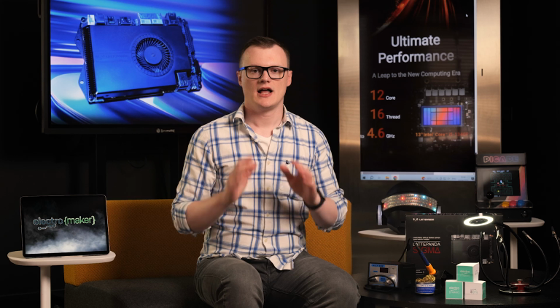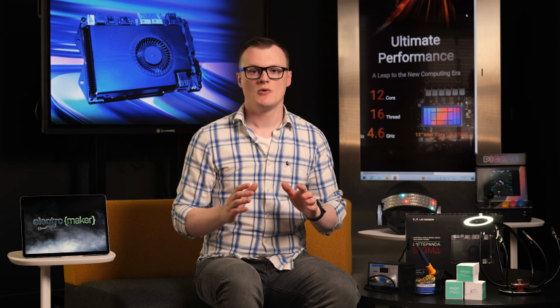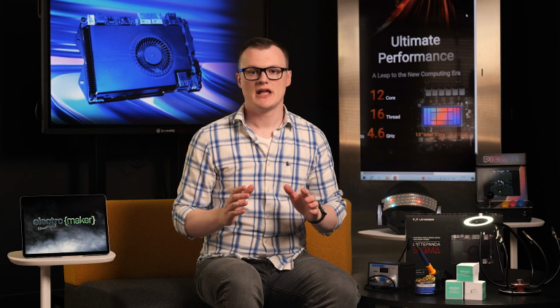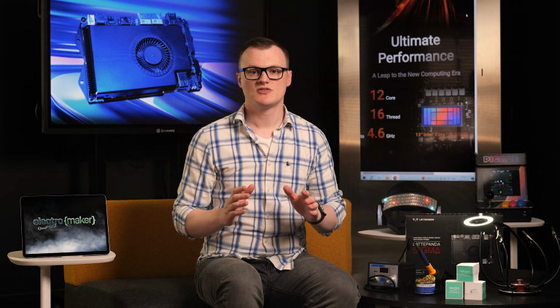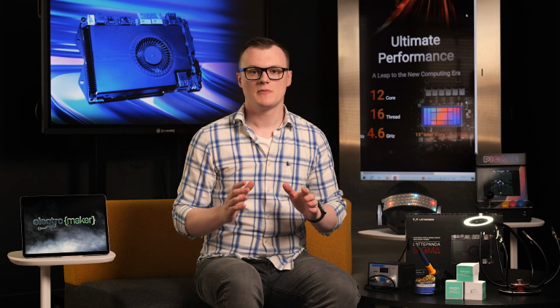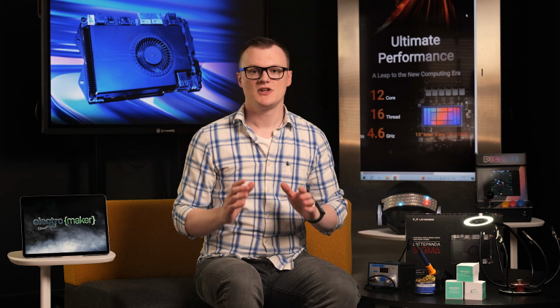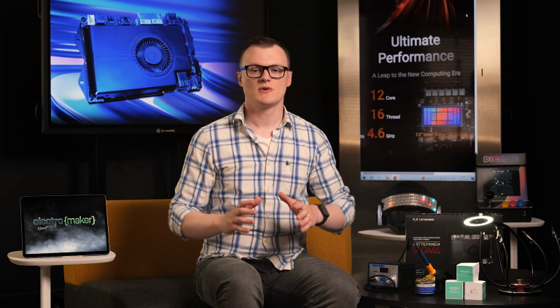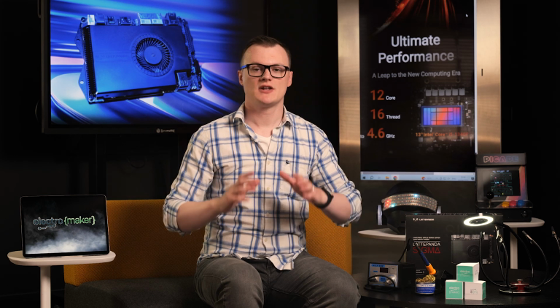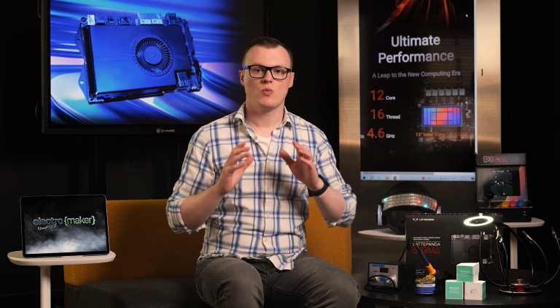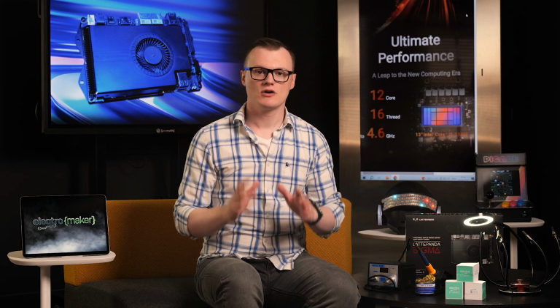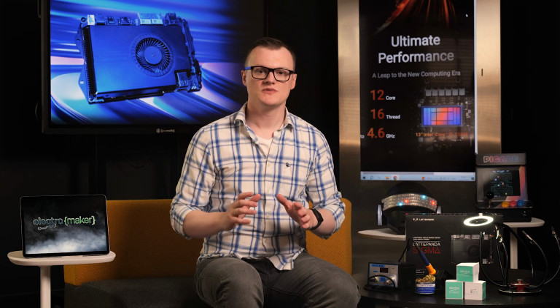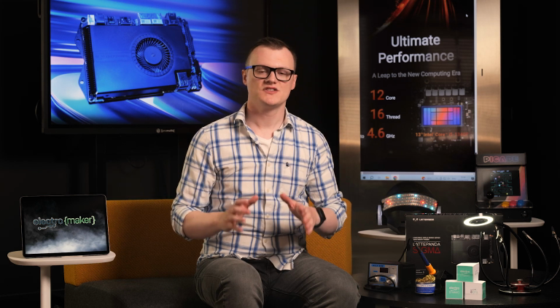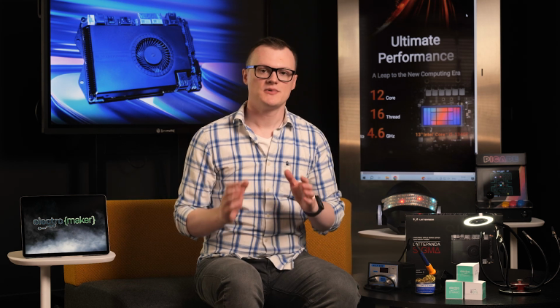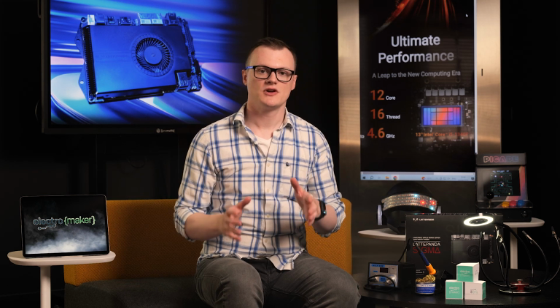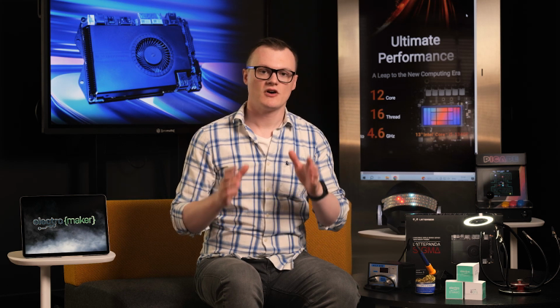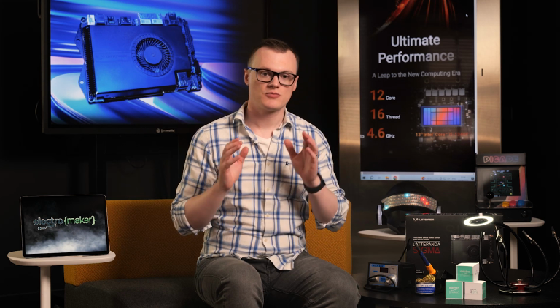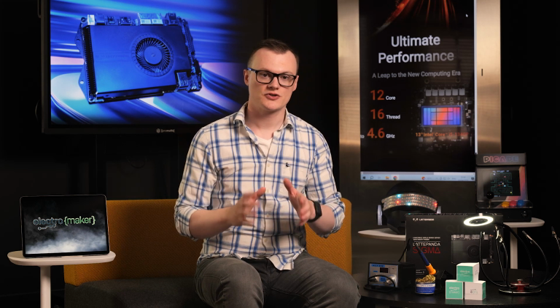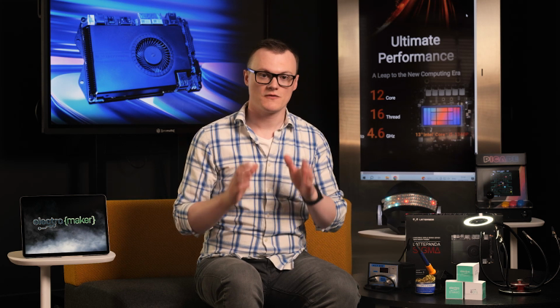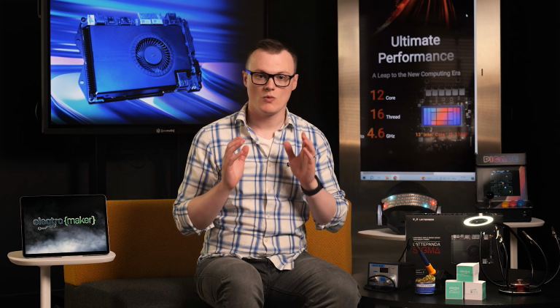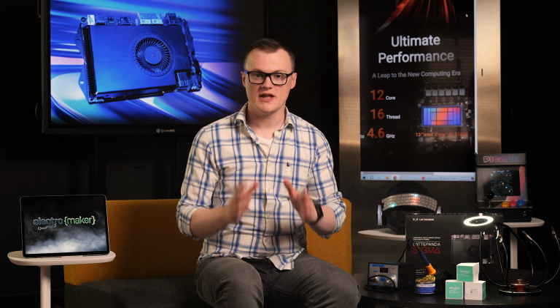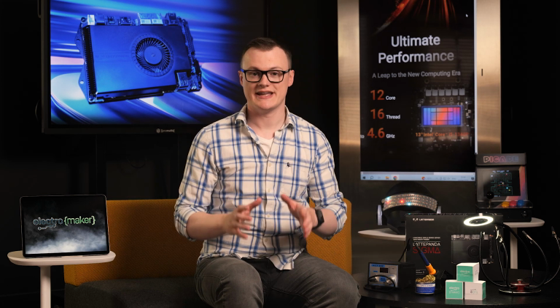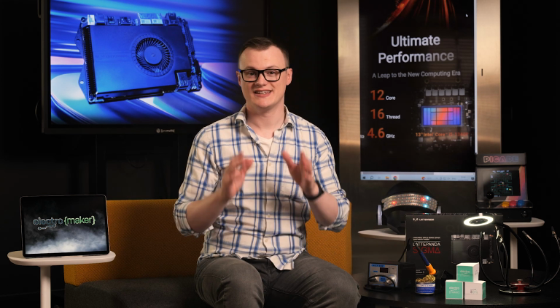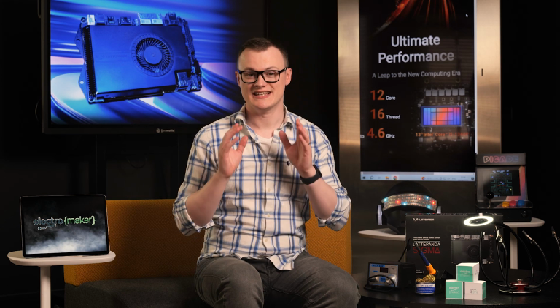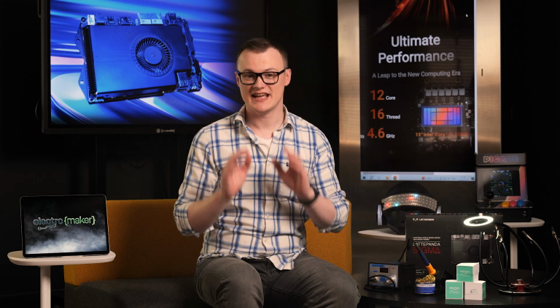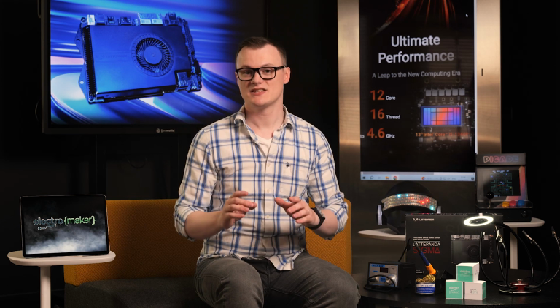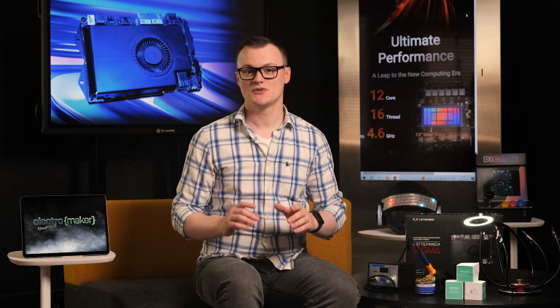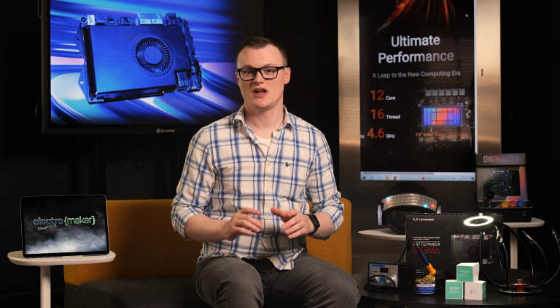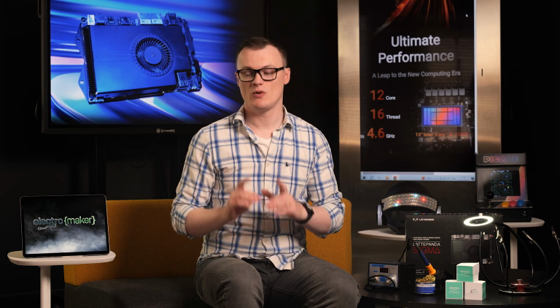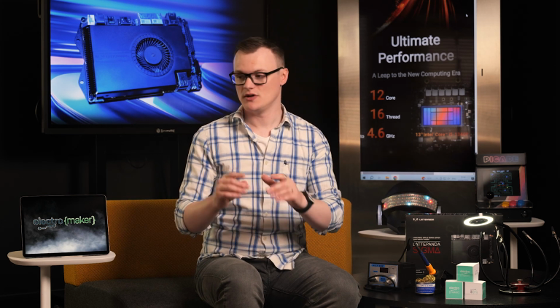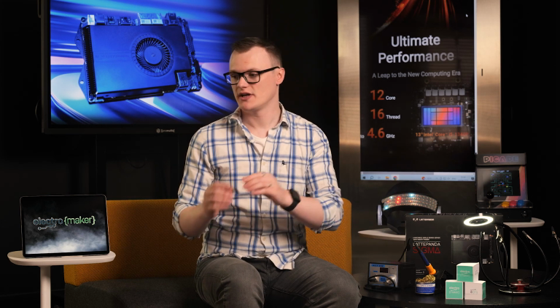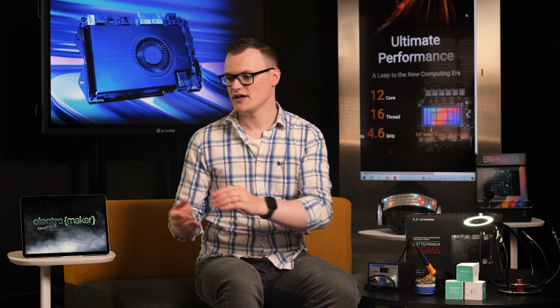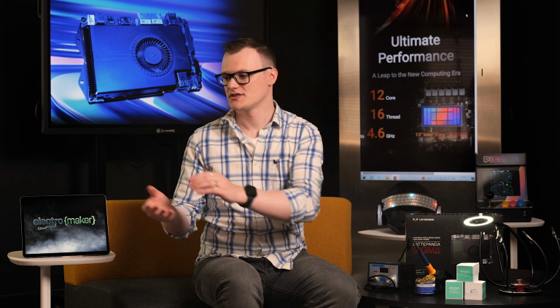Hello, my name is Robin Mitchell and welcome to this episode of Product of the Week. In today's episode, we will be looking at what can only be described as a single board server on steroids.